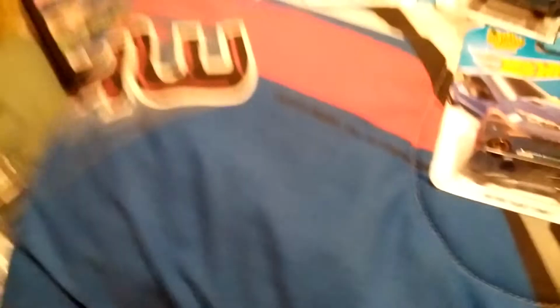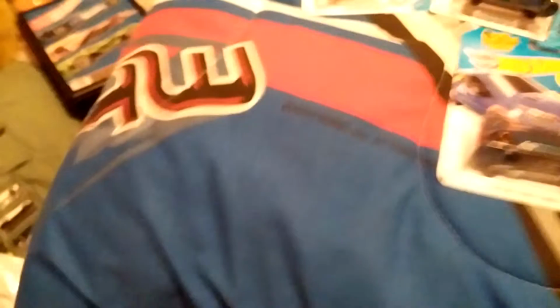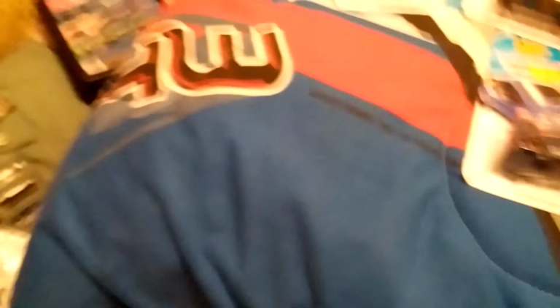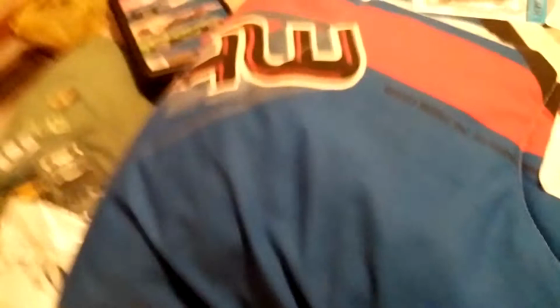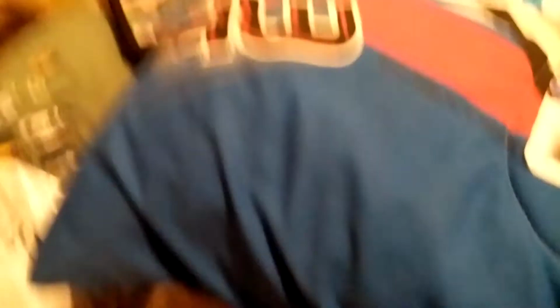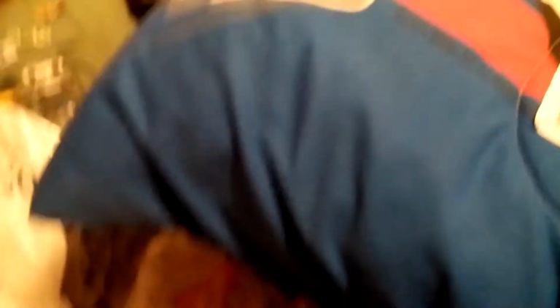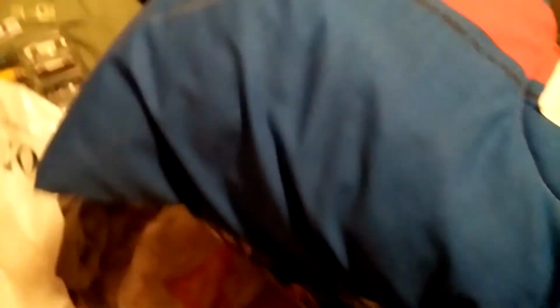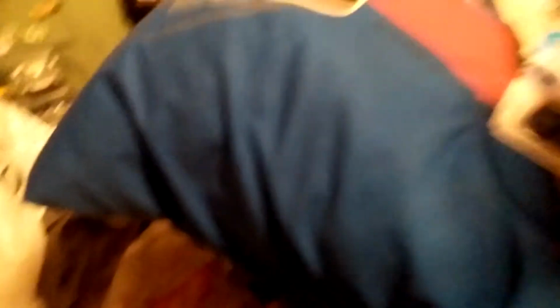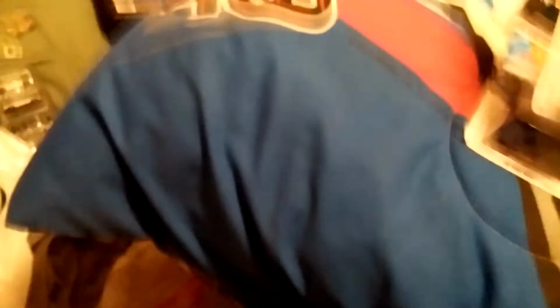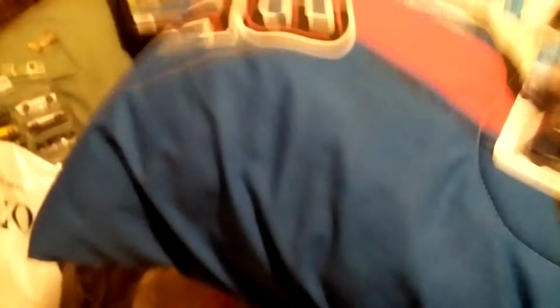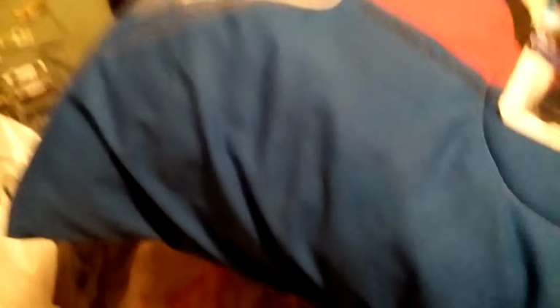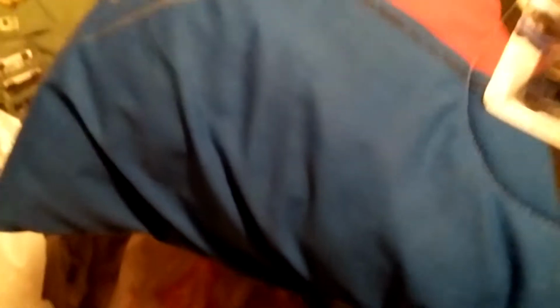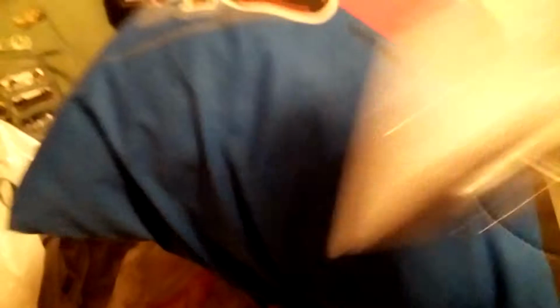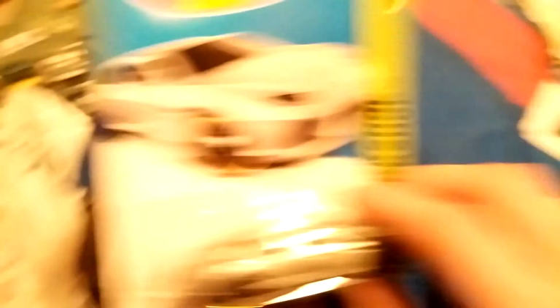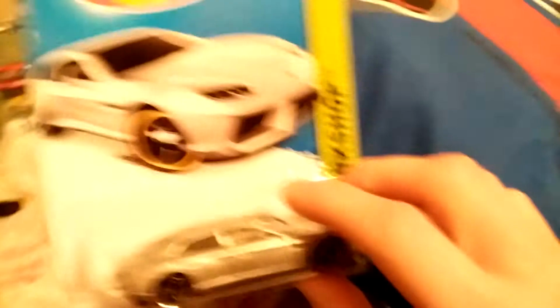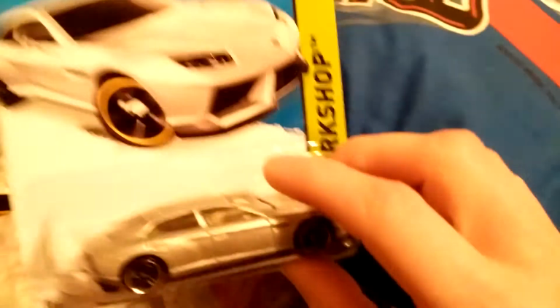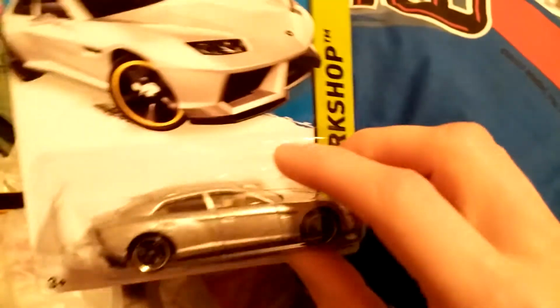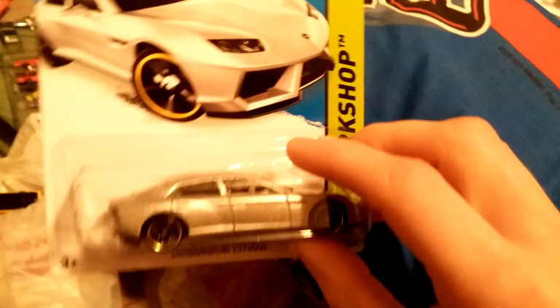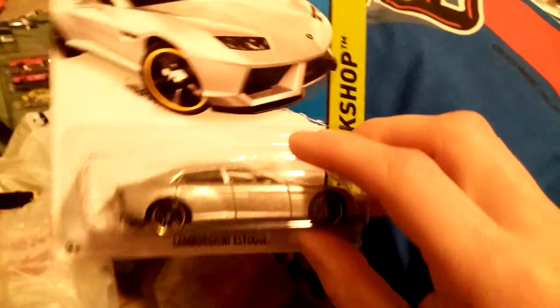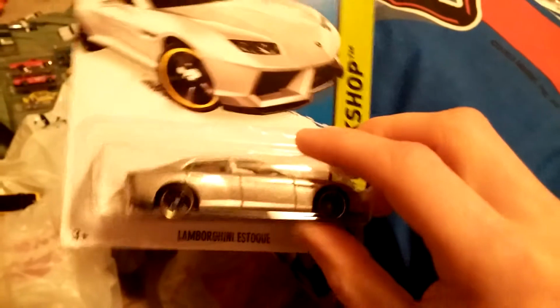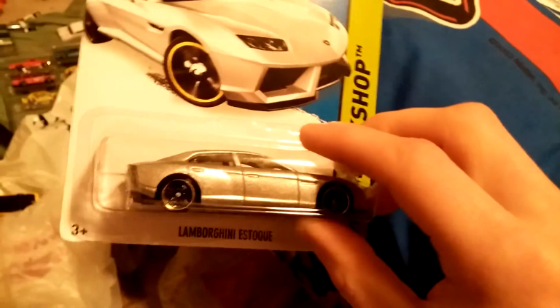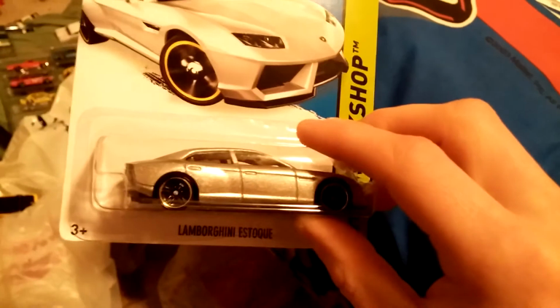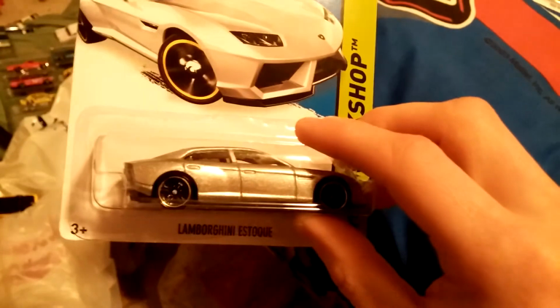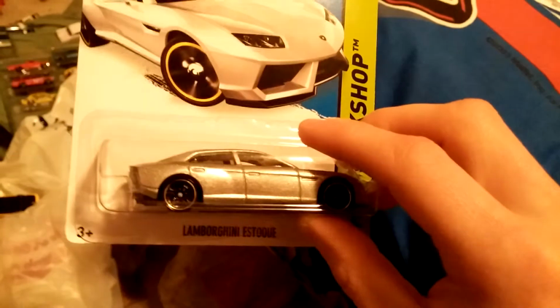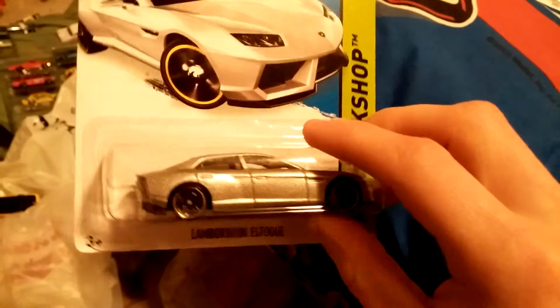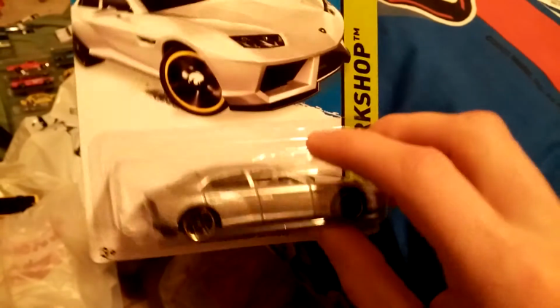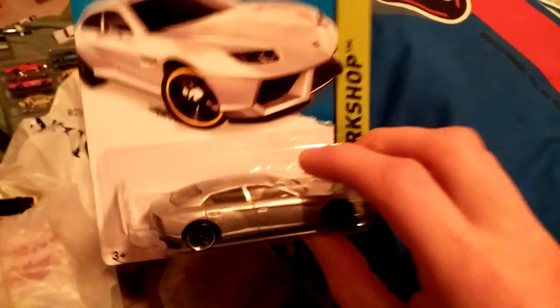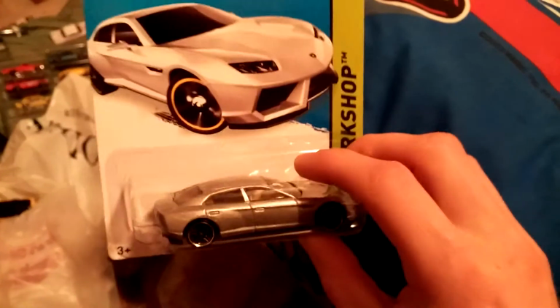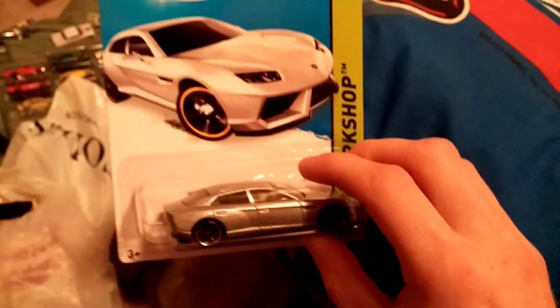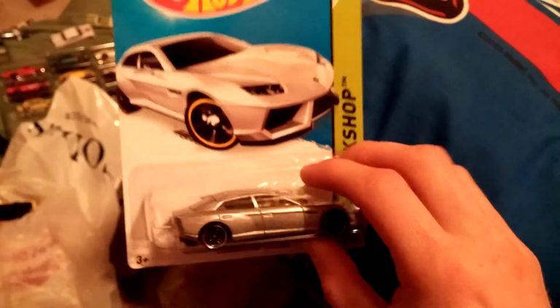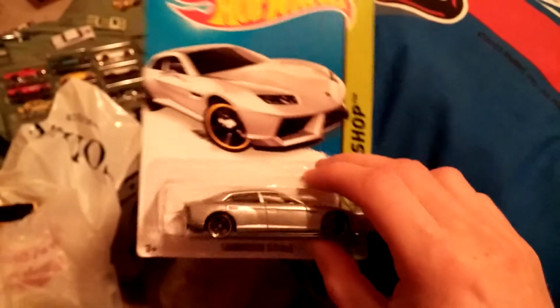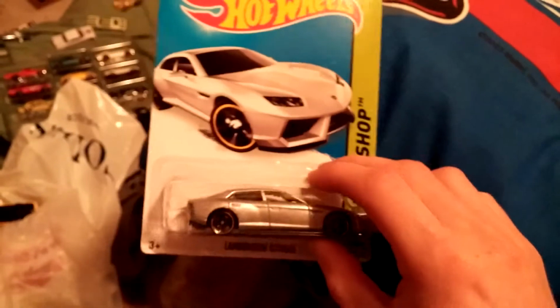And then here's a Lamborghini four-door. I have a blue one.